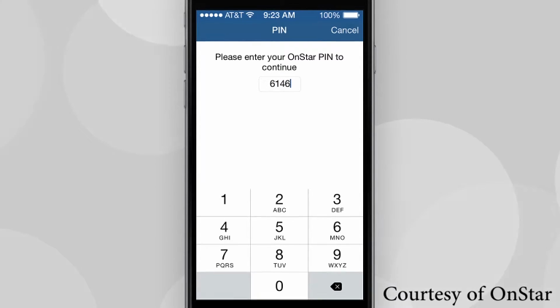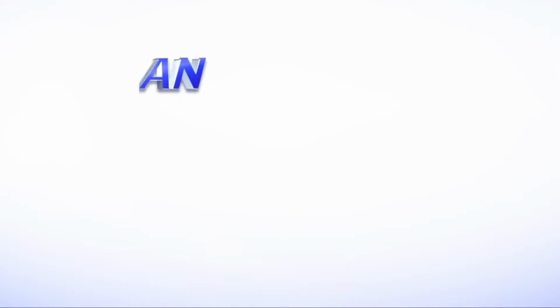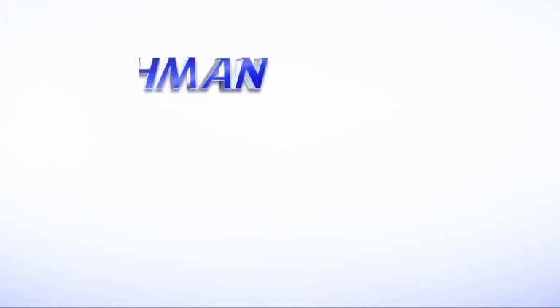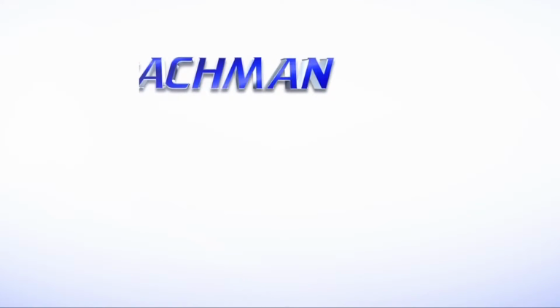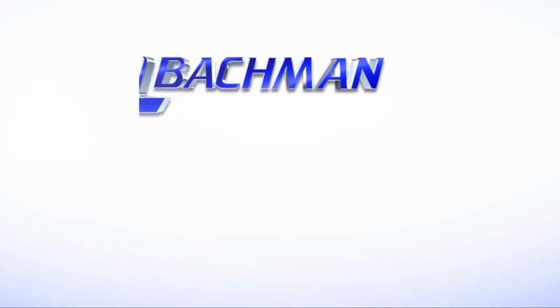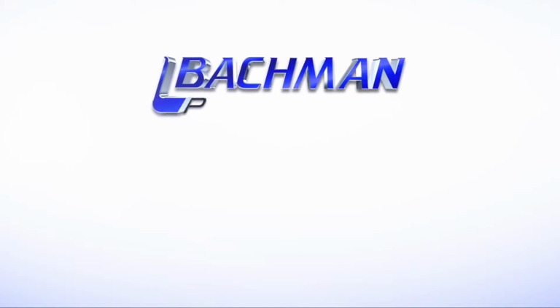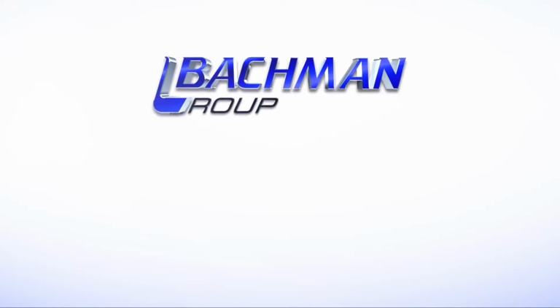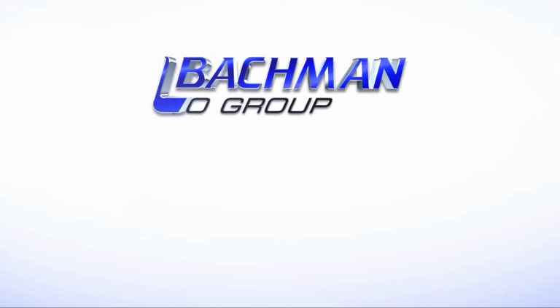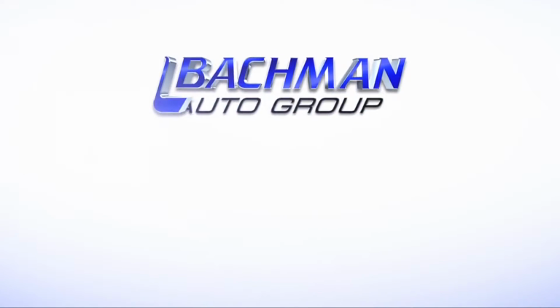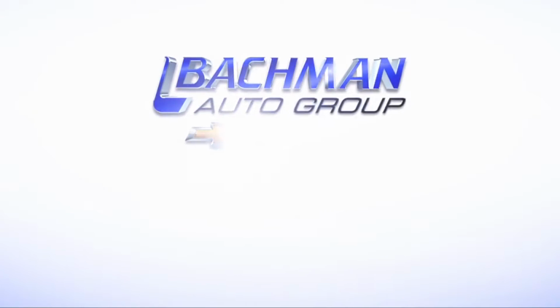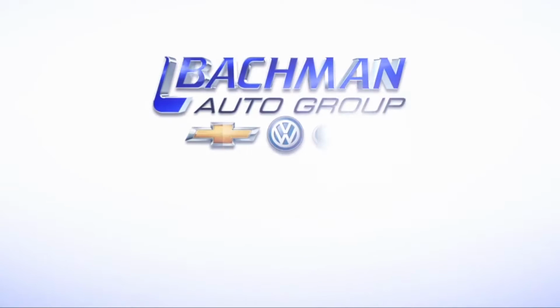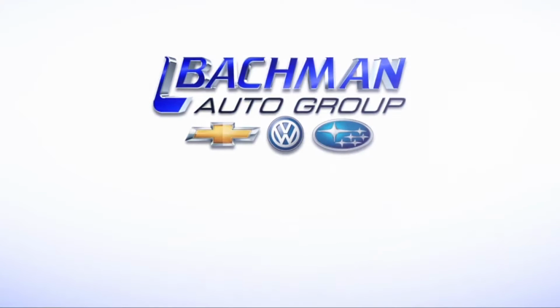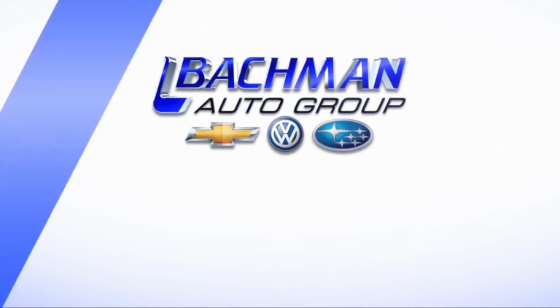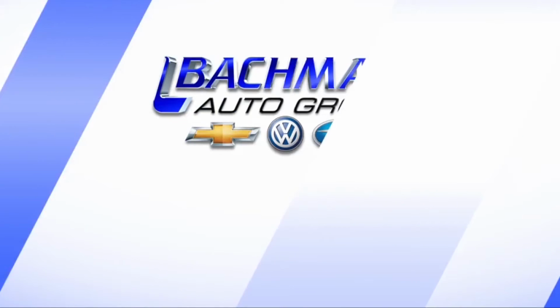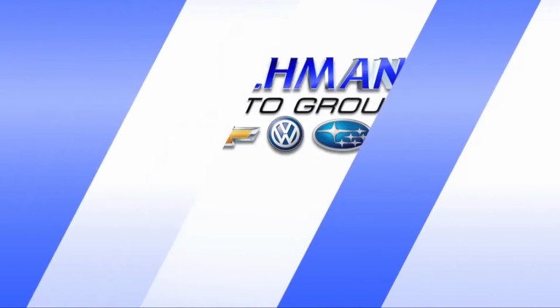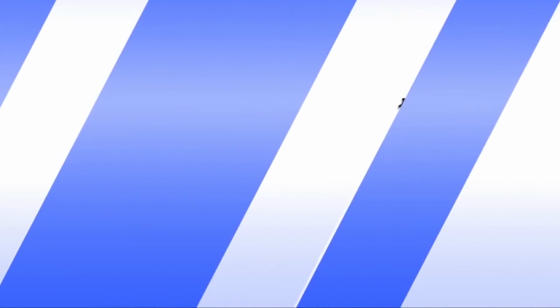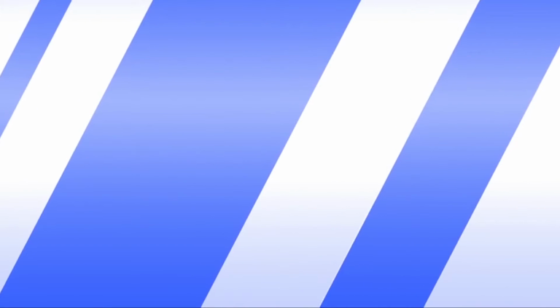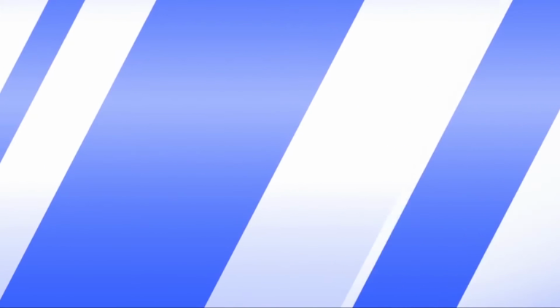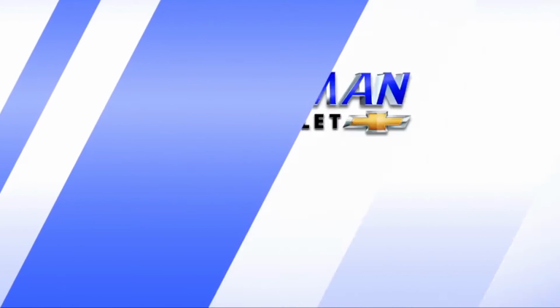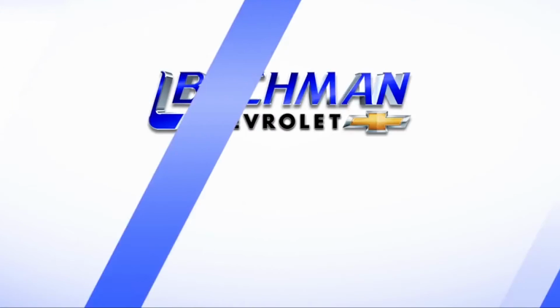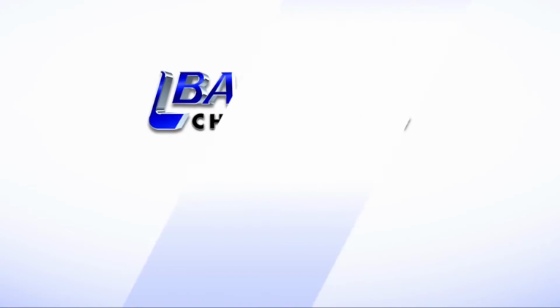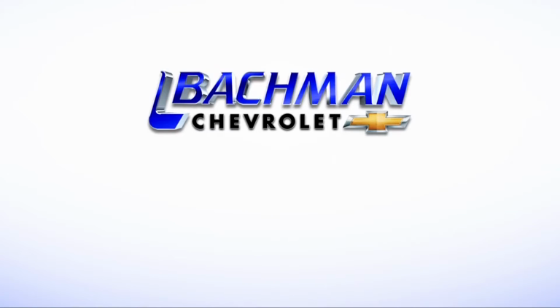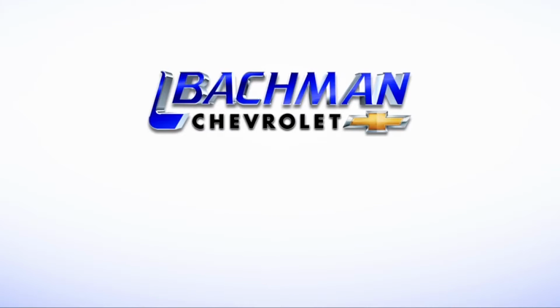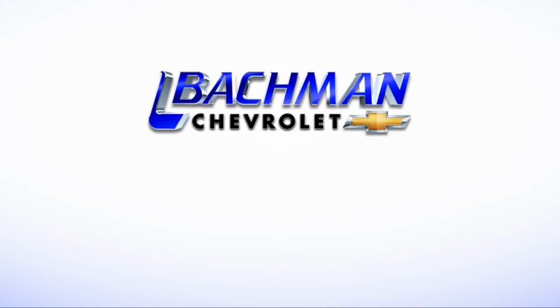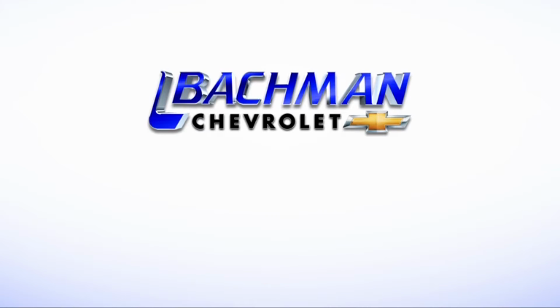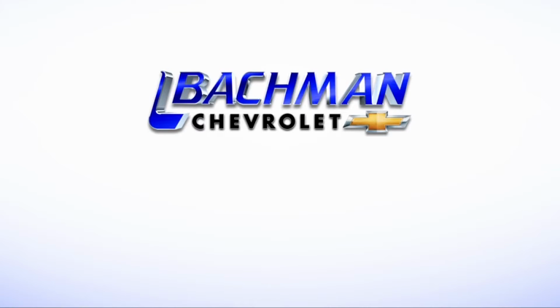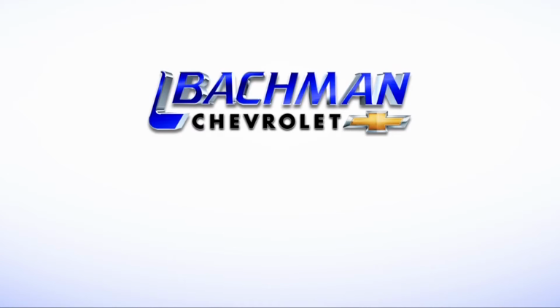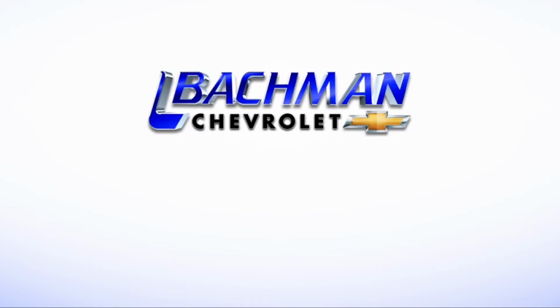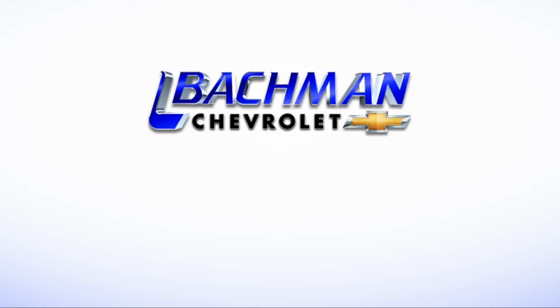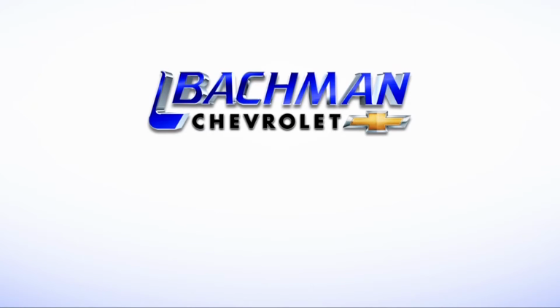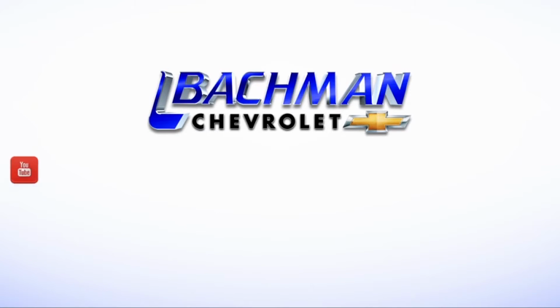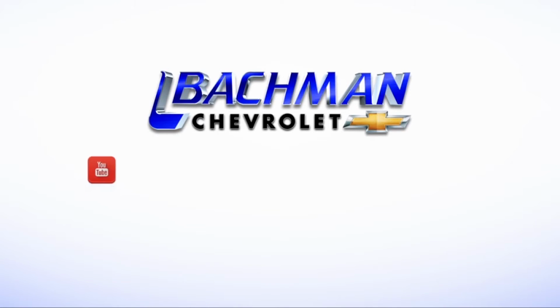For more news, reviews, and how-tos on the 2016 Chevy Trax and other Chevy models, please subscribe to our channel.